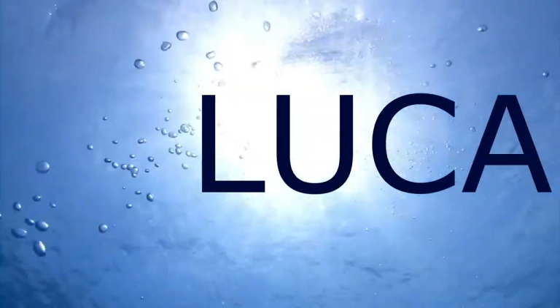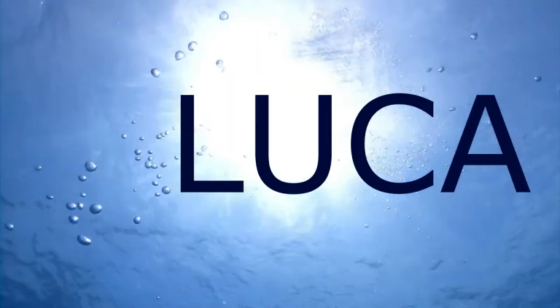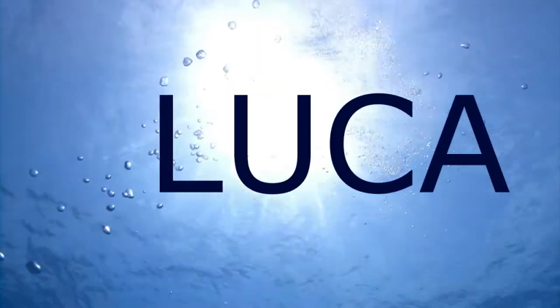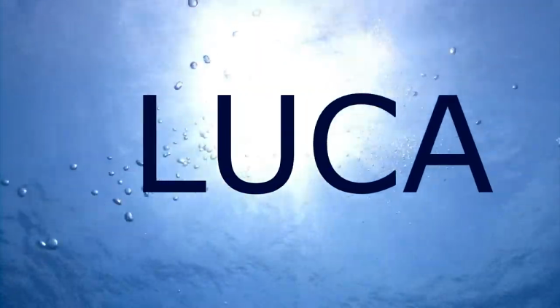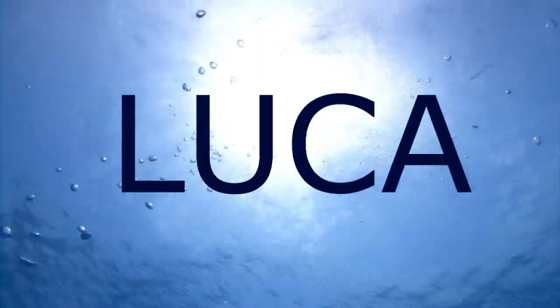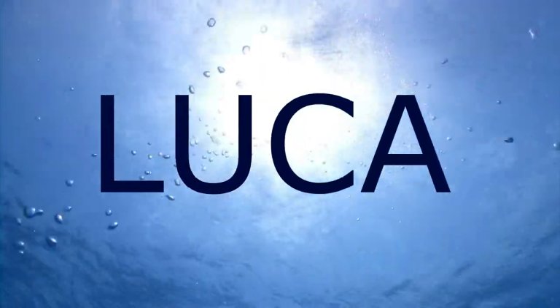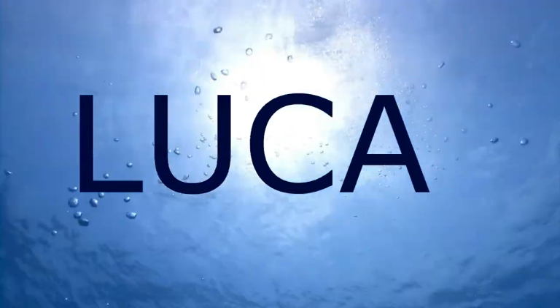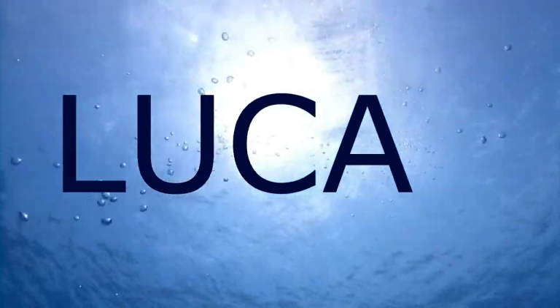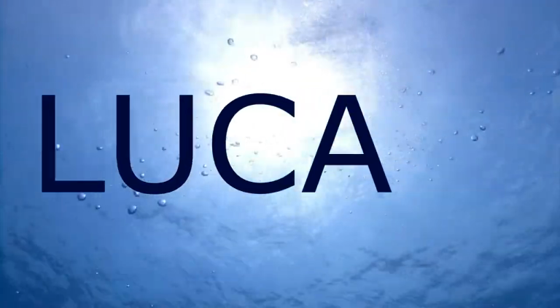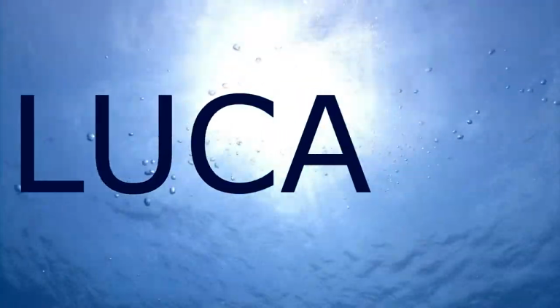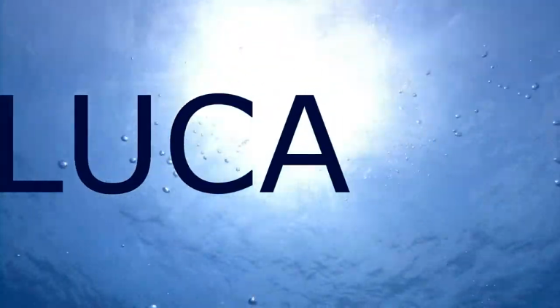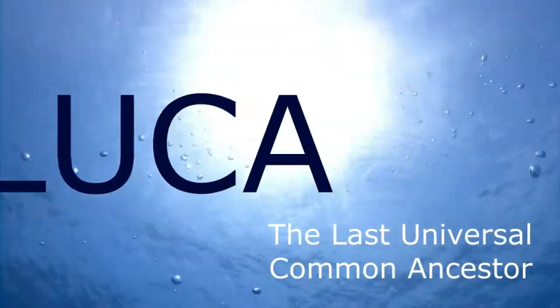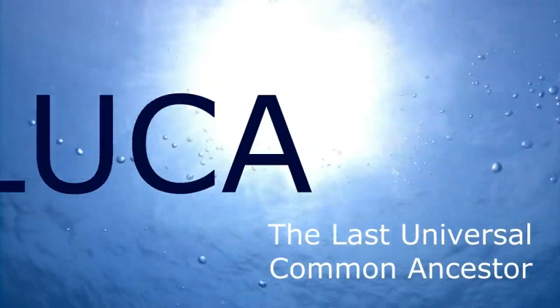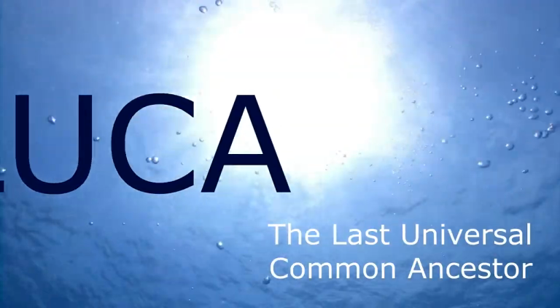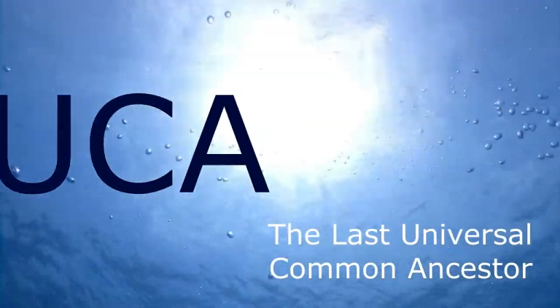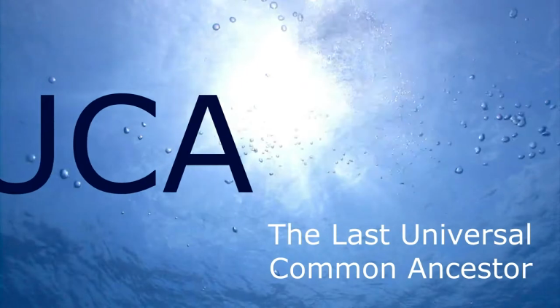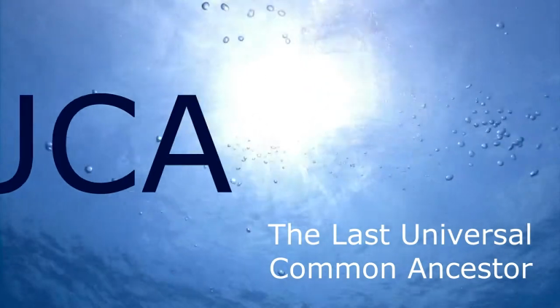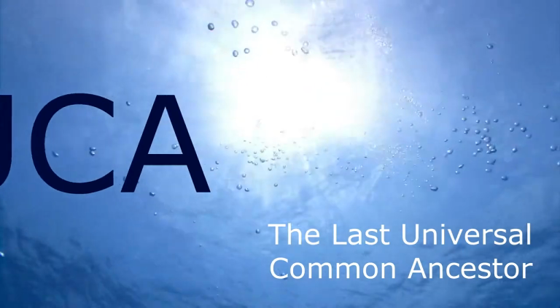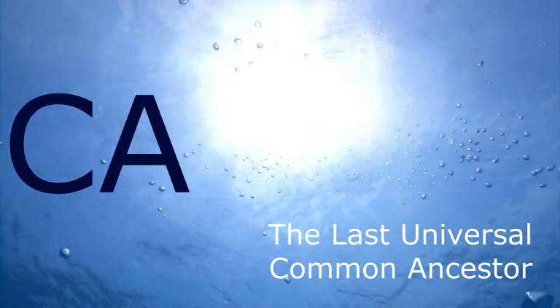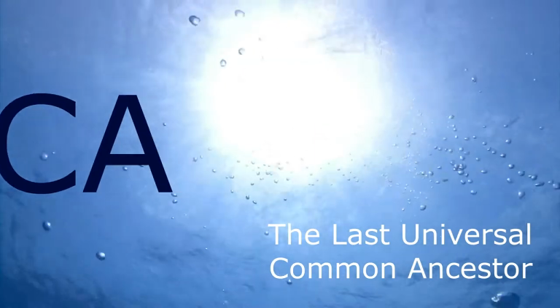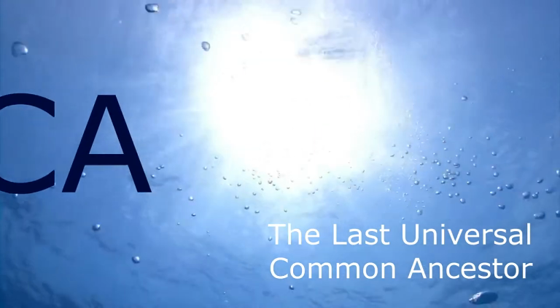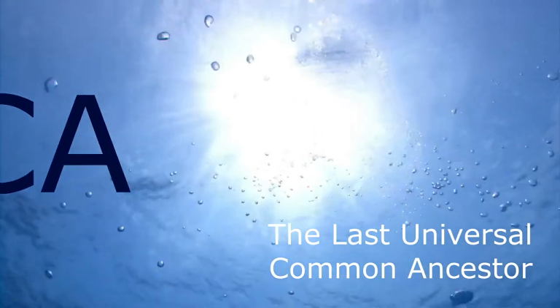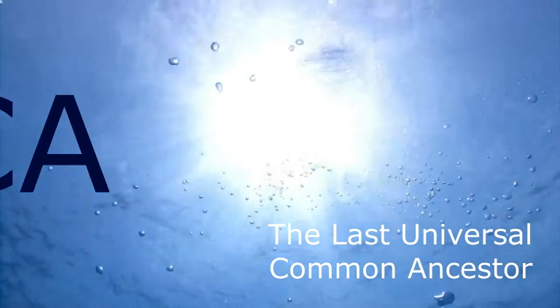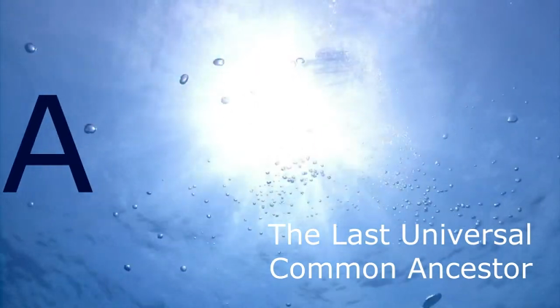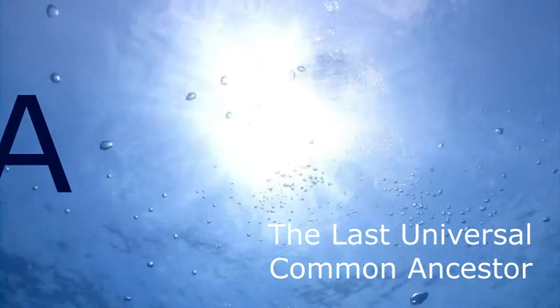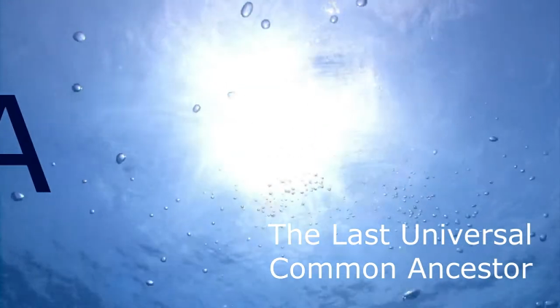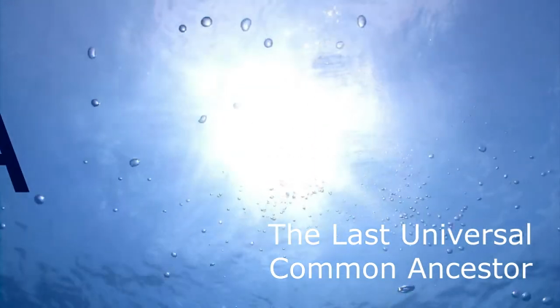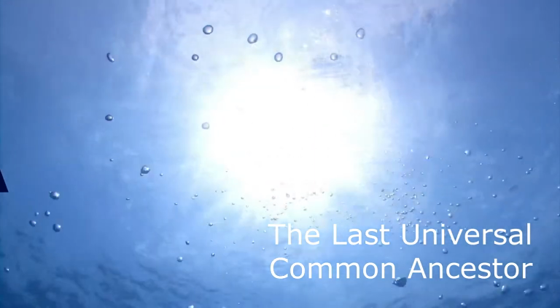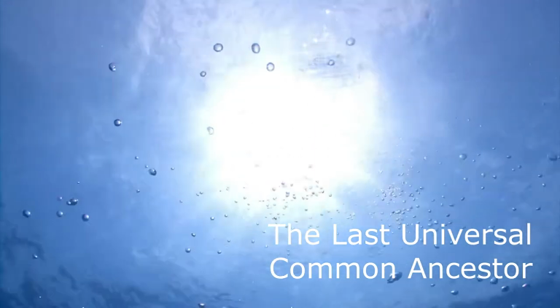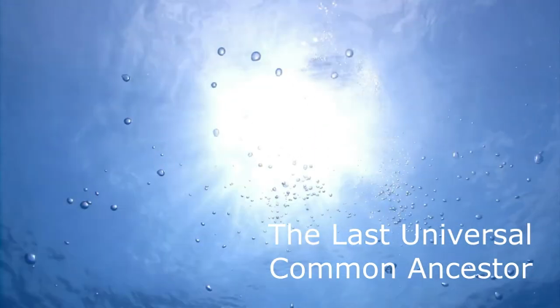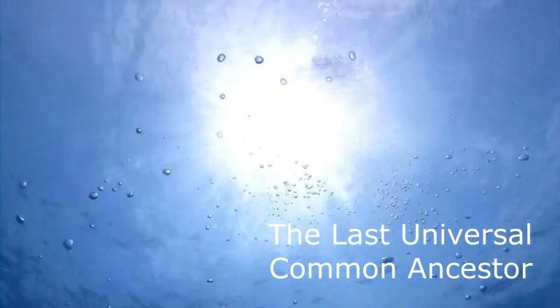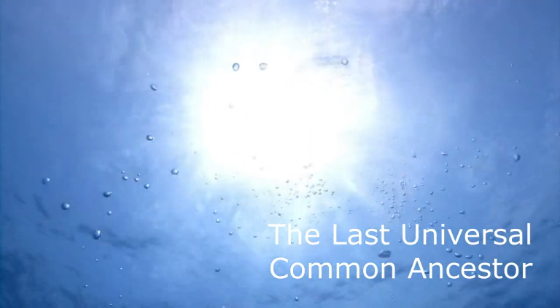LUCA, the last universal common ancestor.